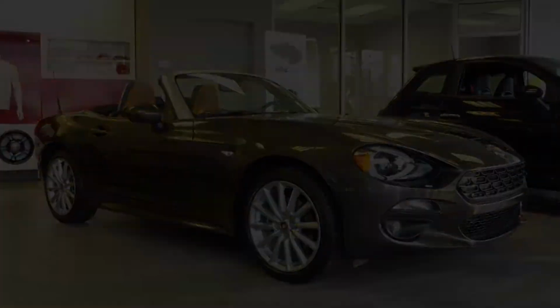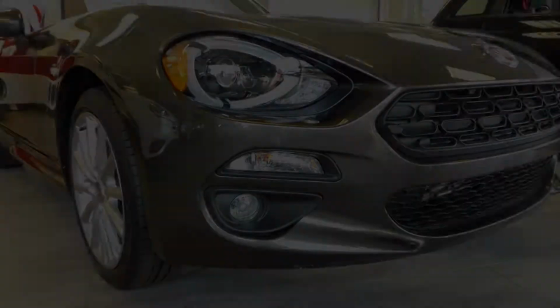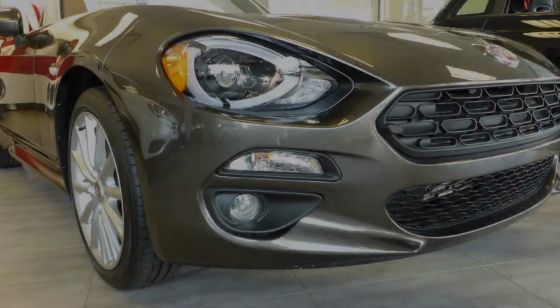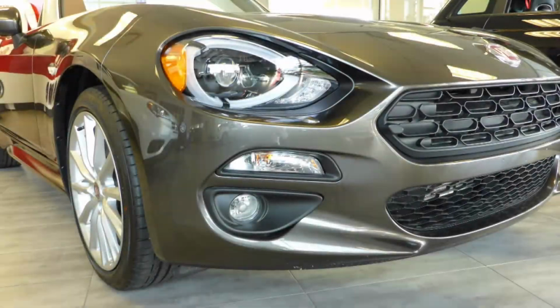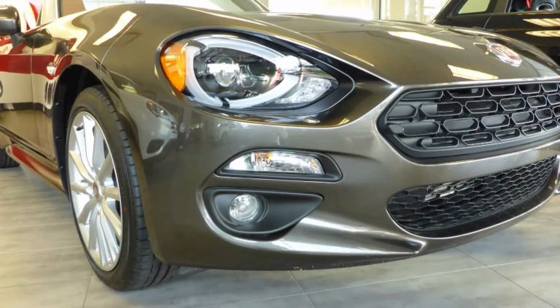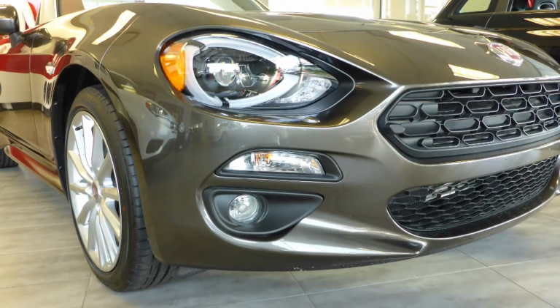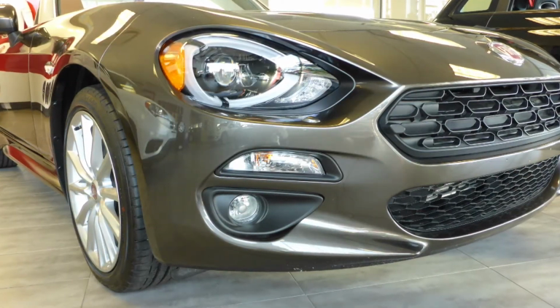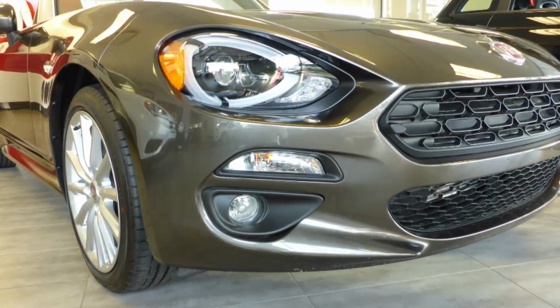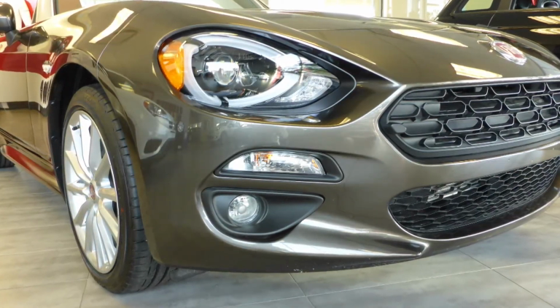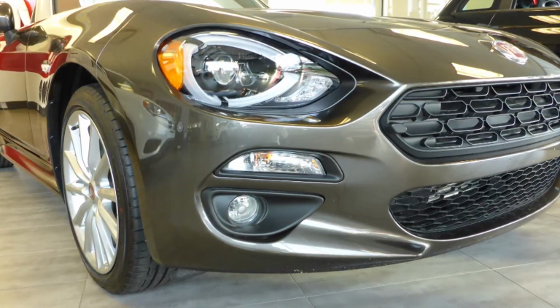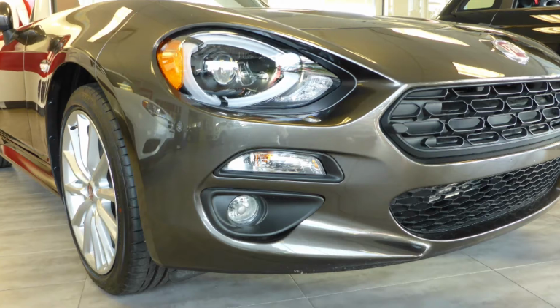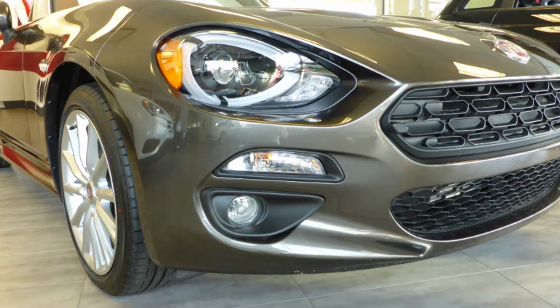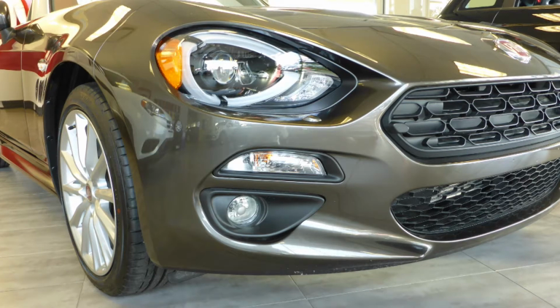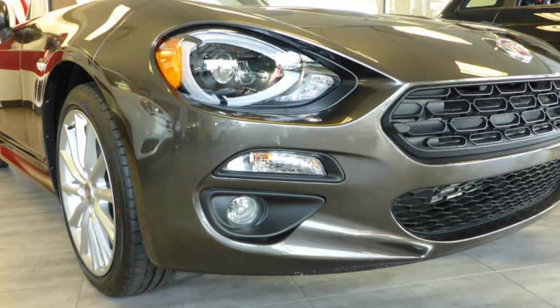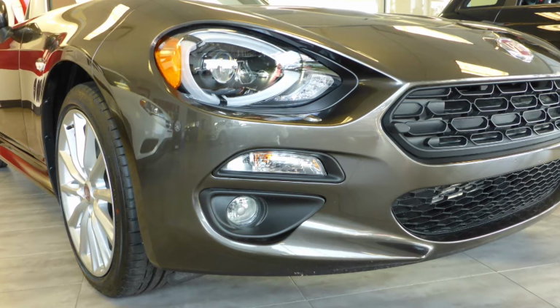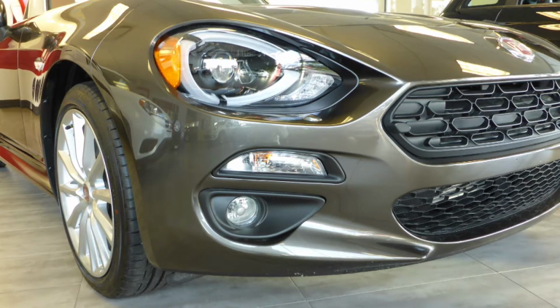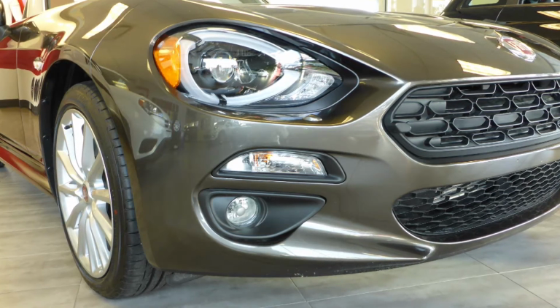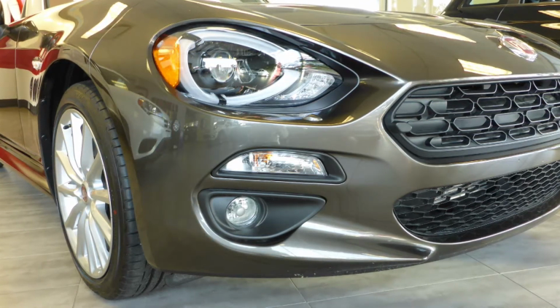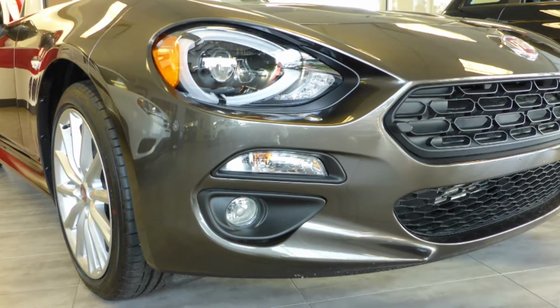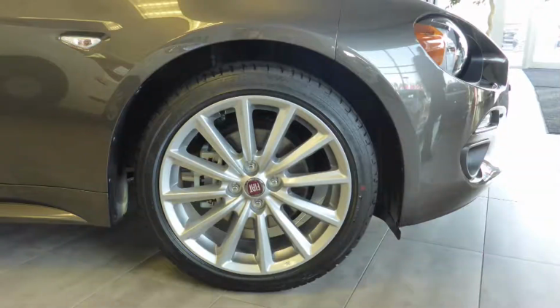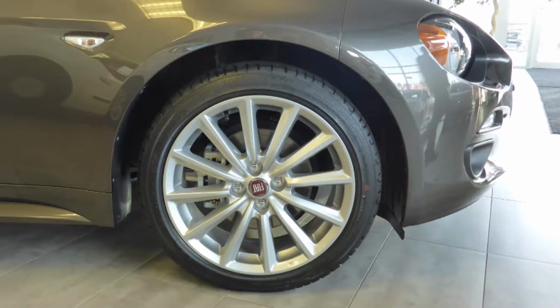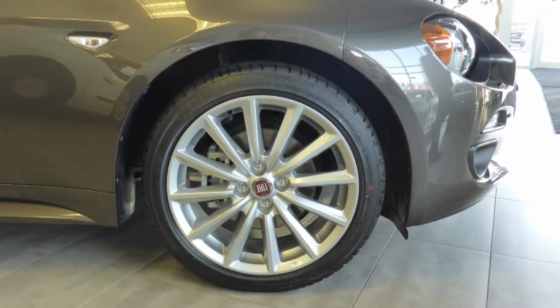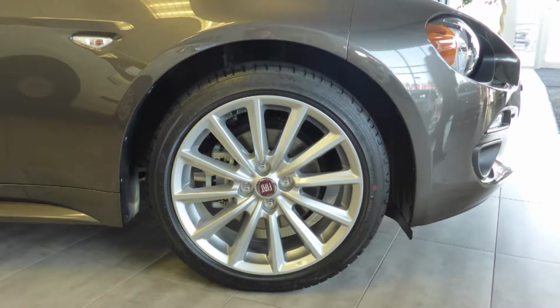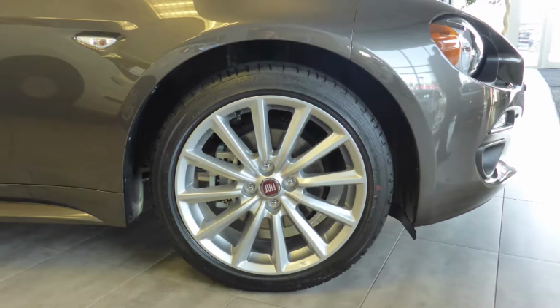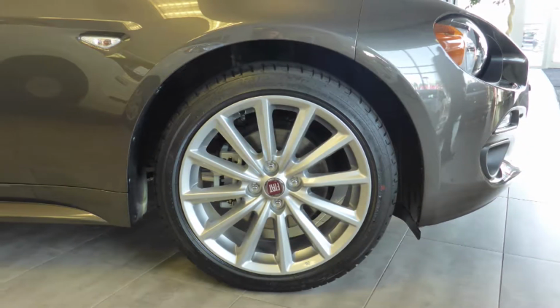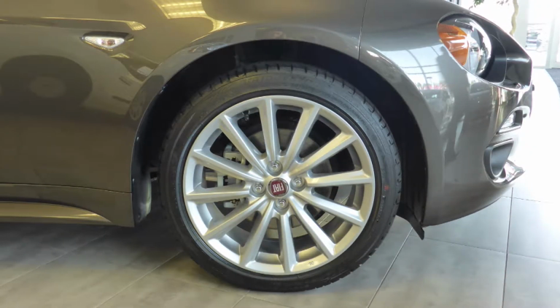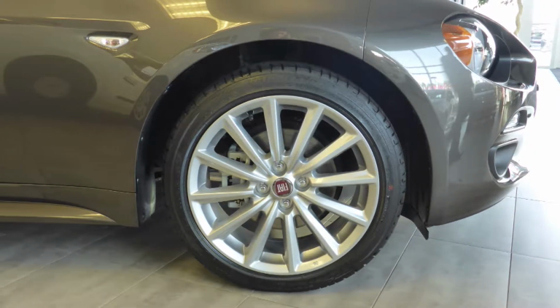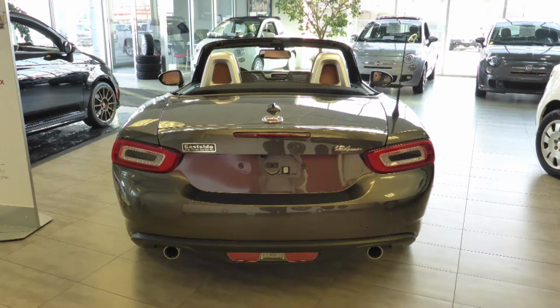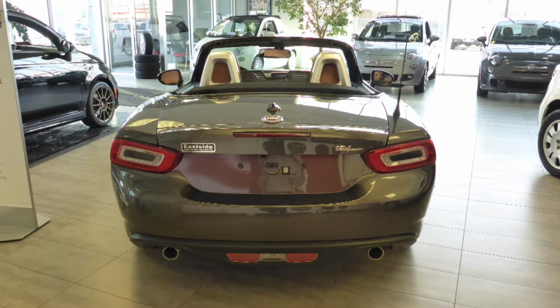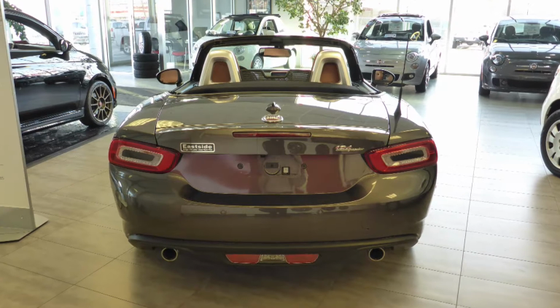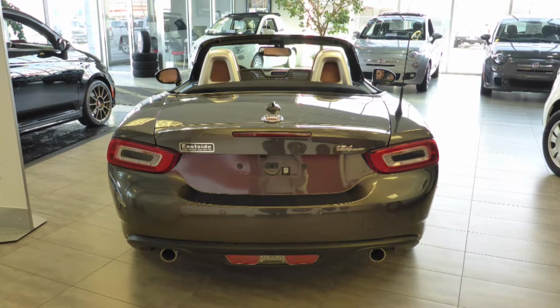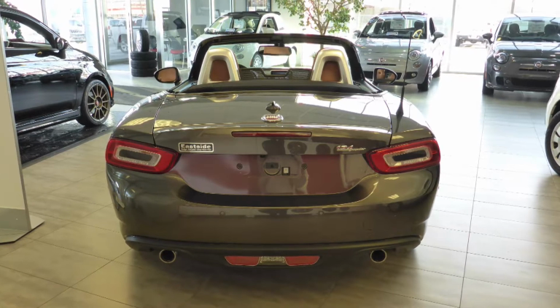It also features bi-function halogen projector headlamps, fog lamps, 17-inch aluminum wheels, and a bronze exterior.